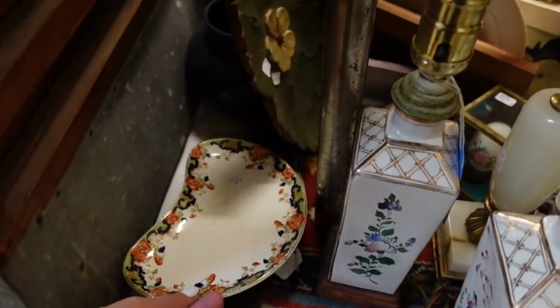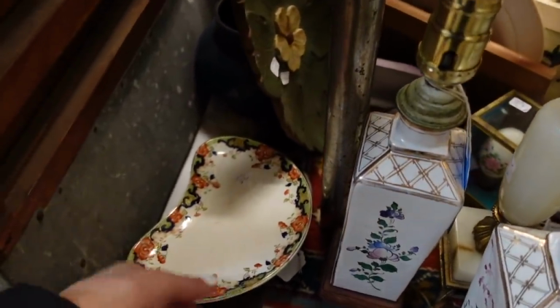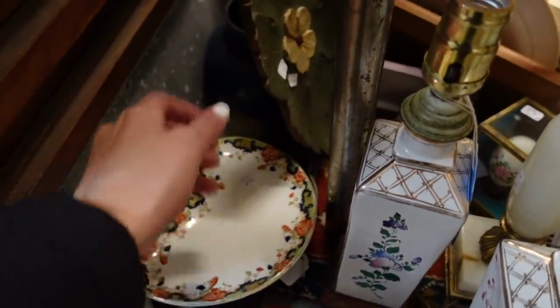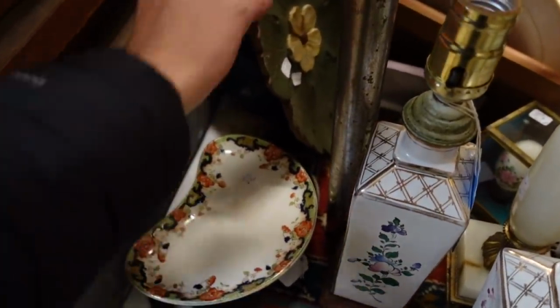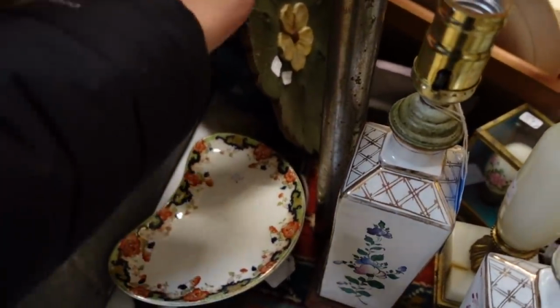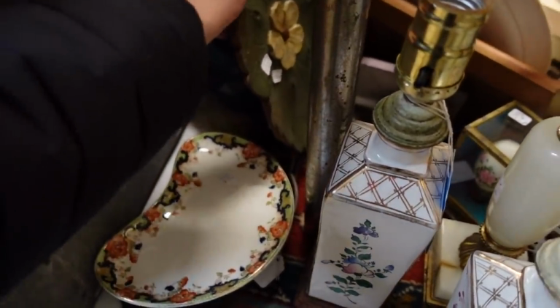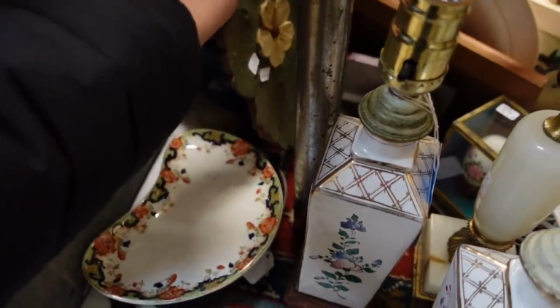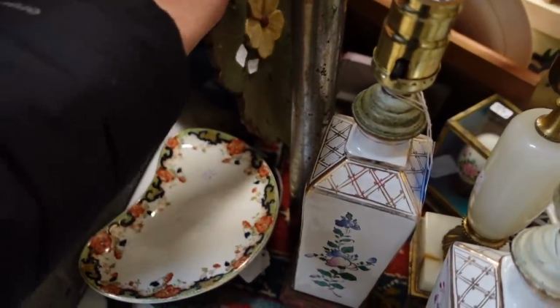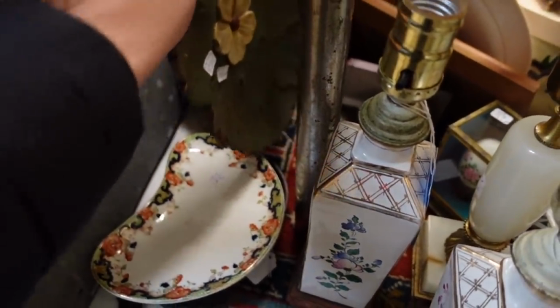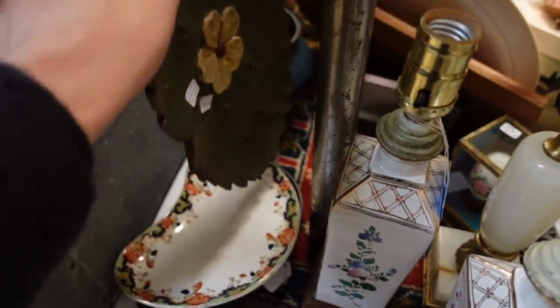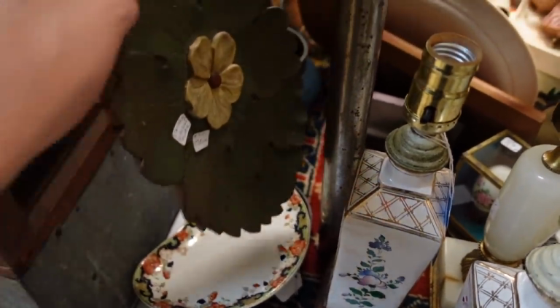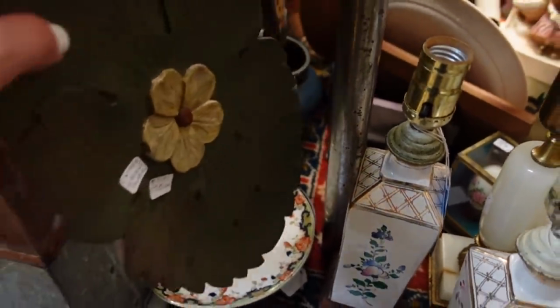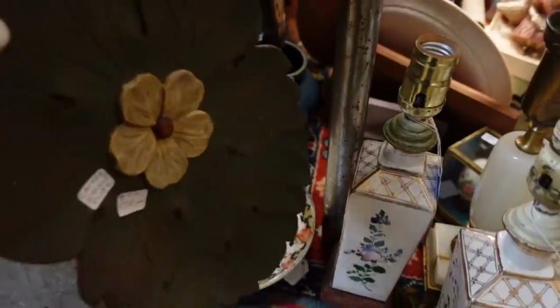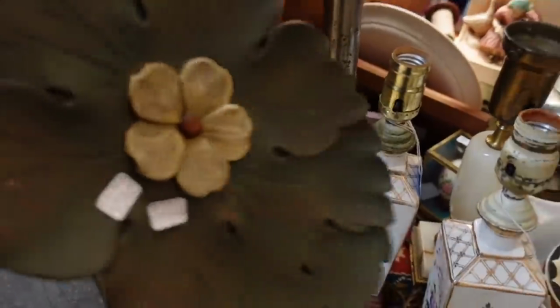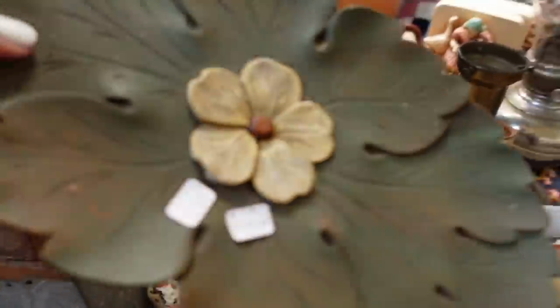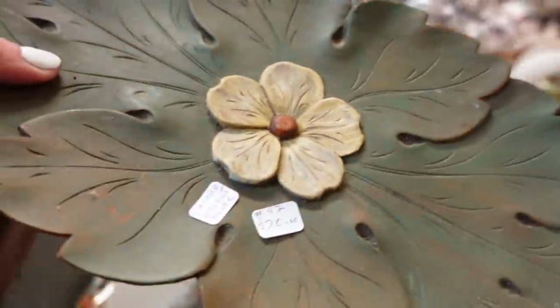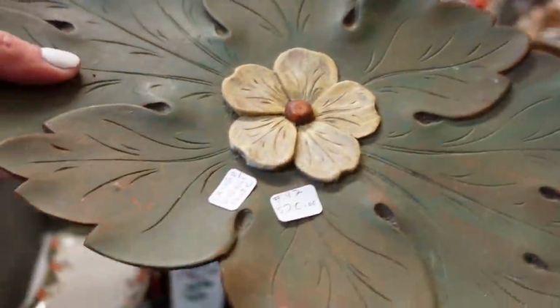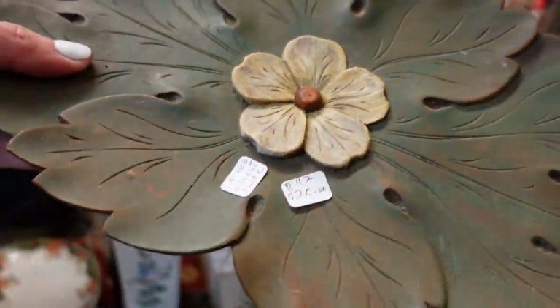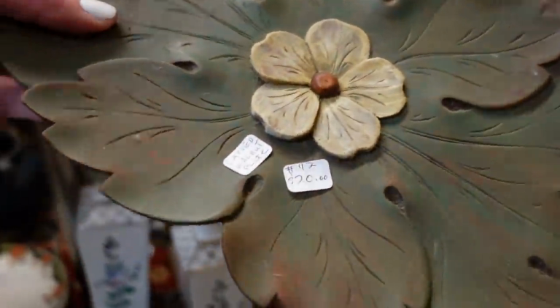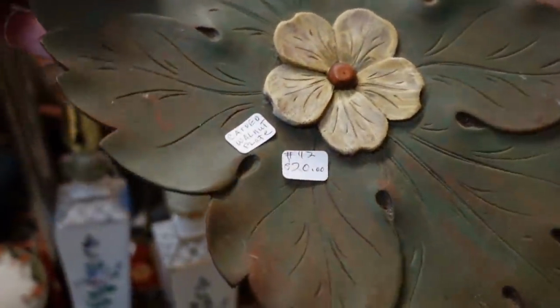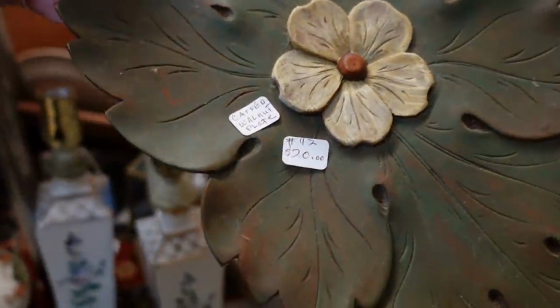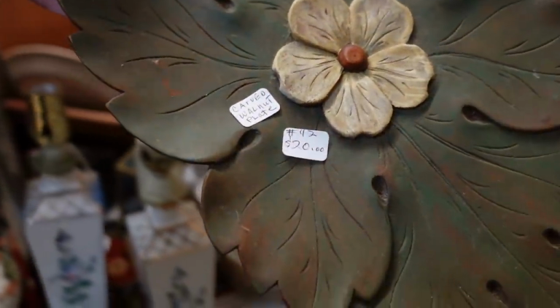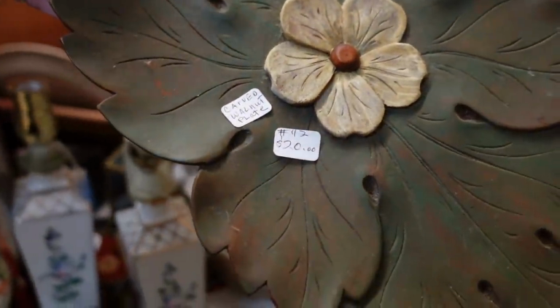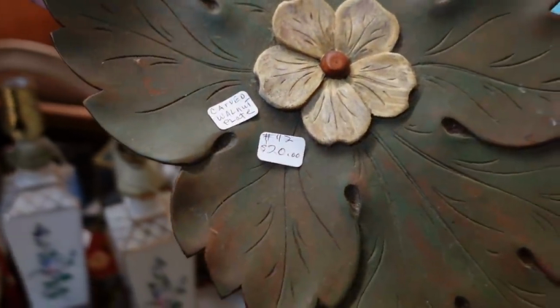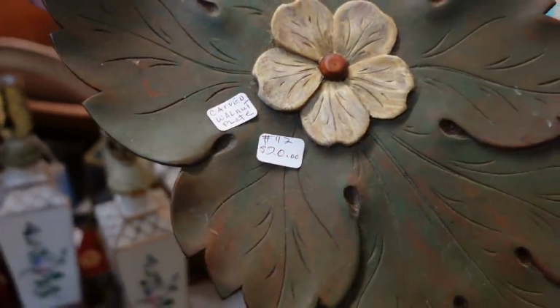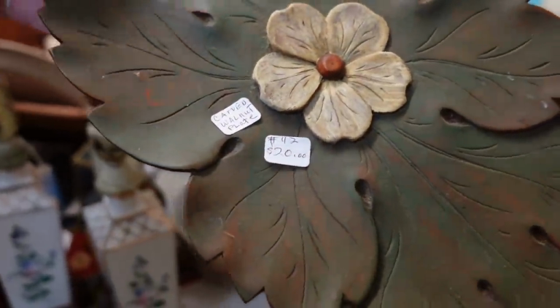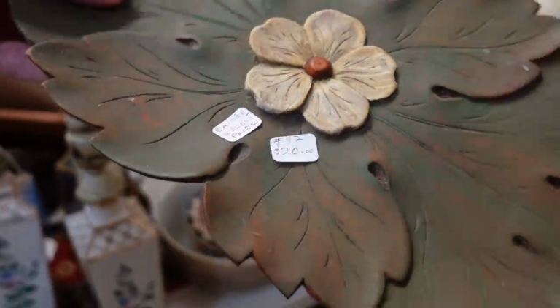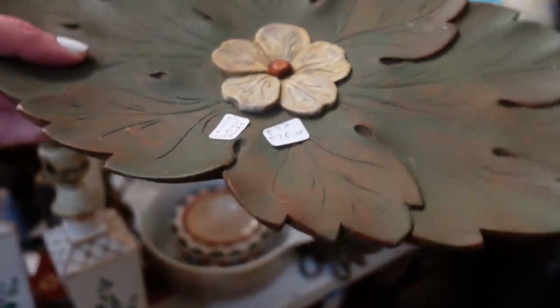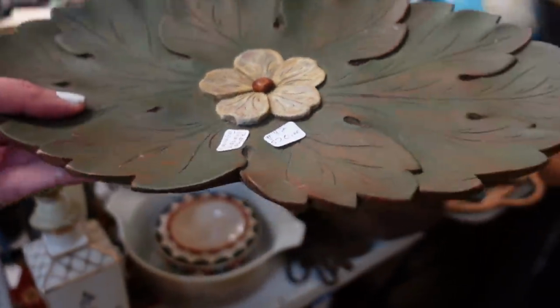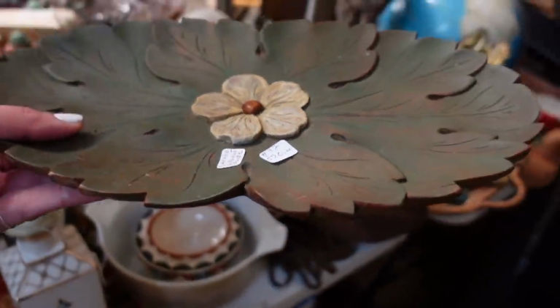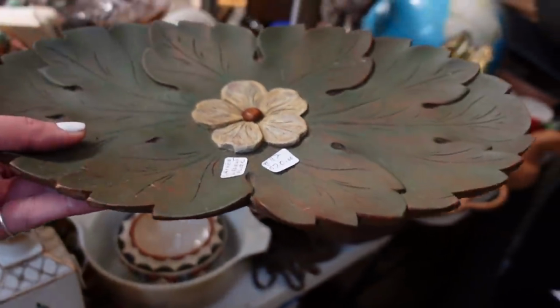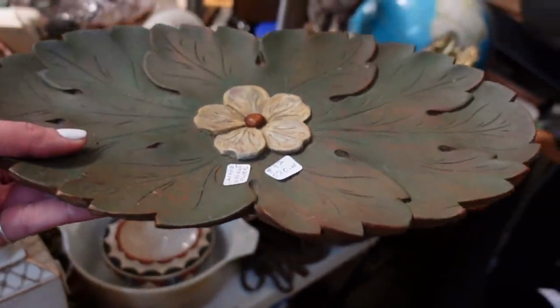What is this? This is a carved walnut plate.